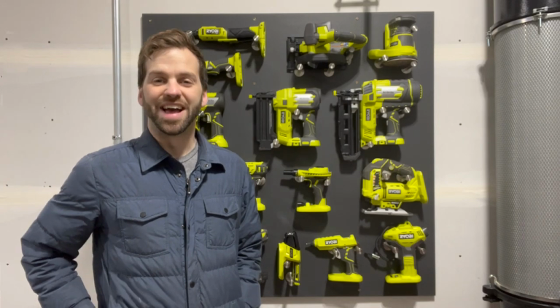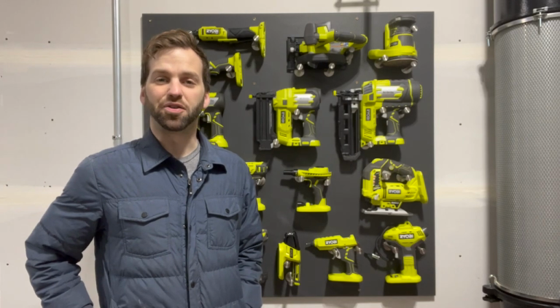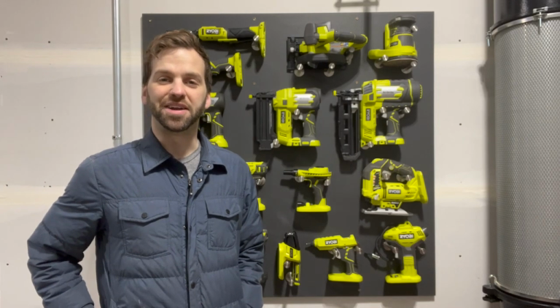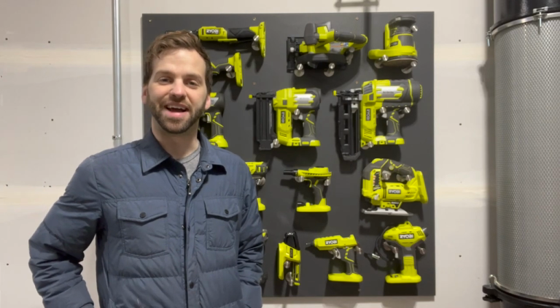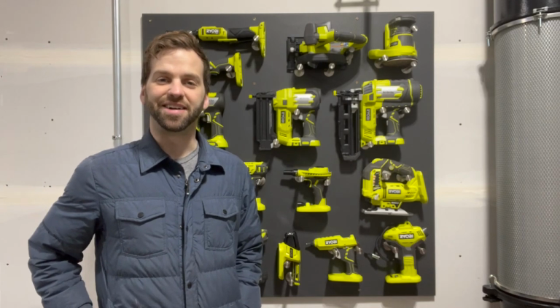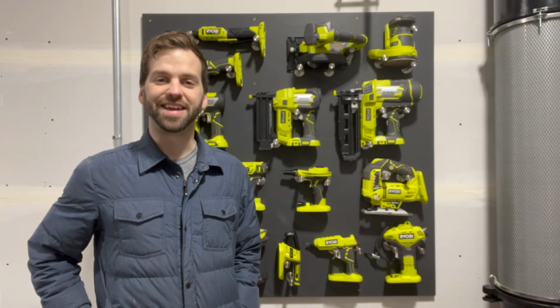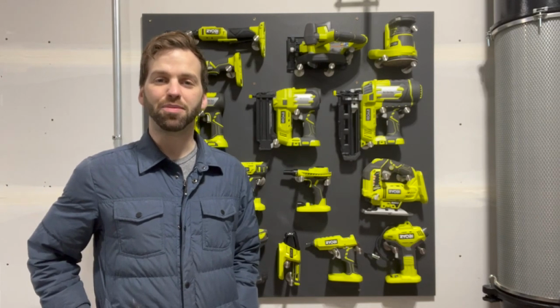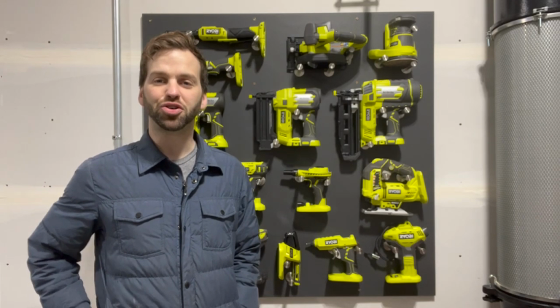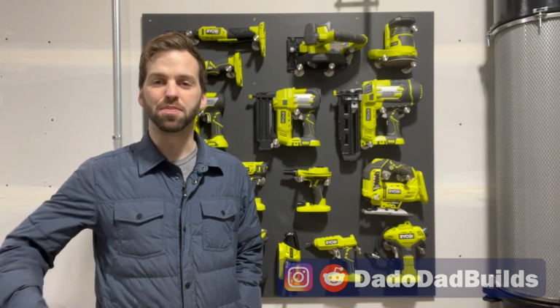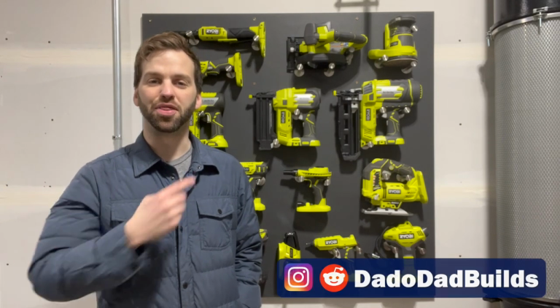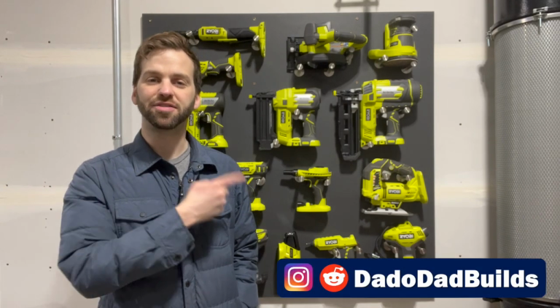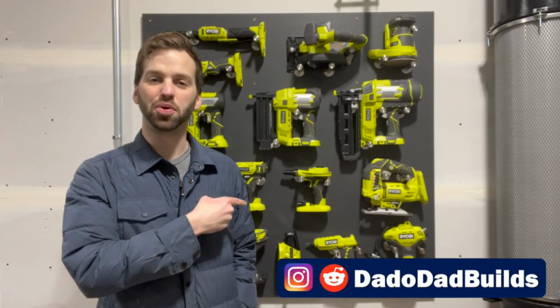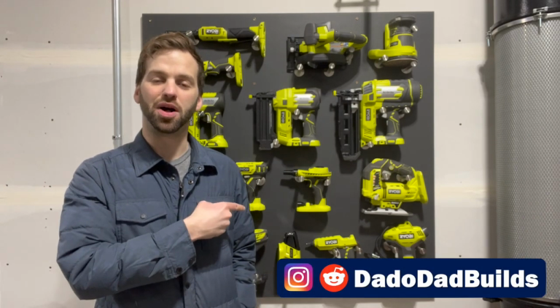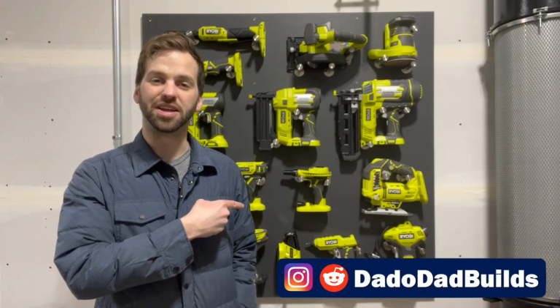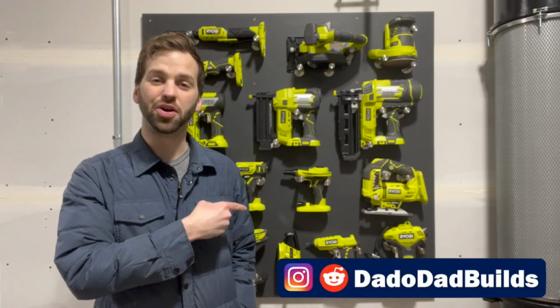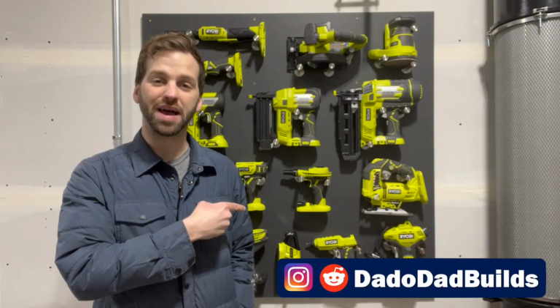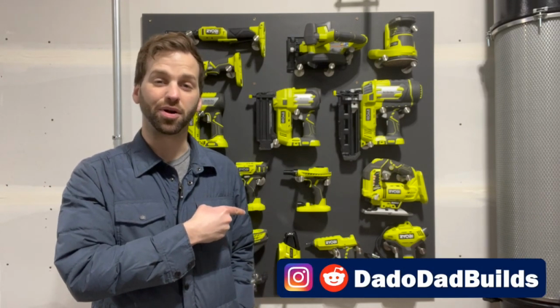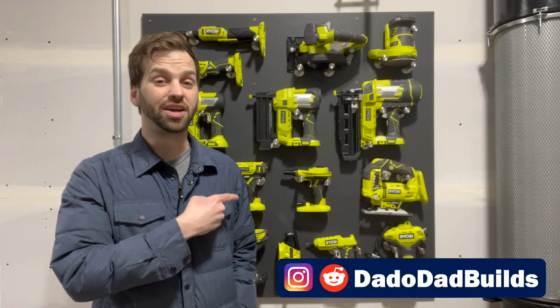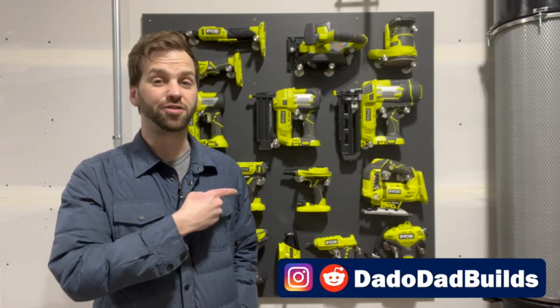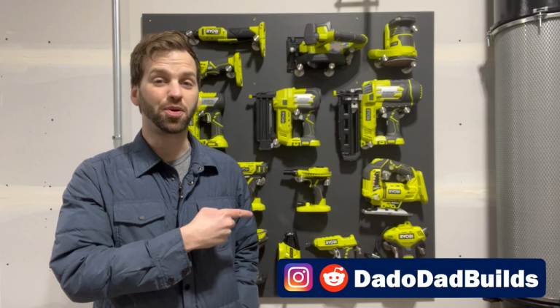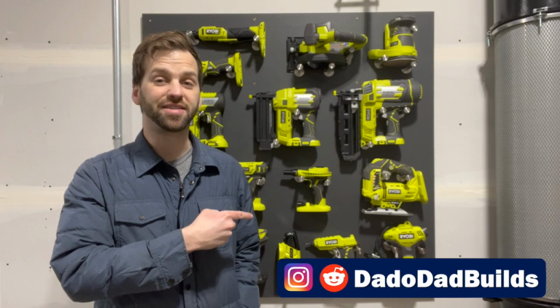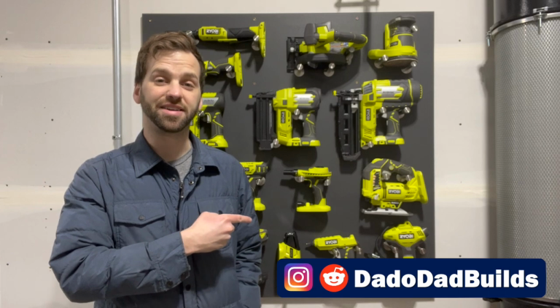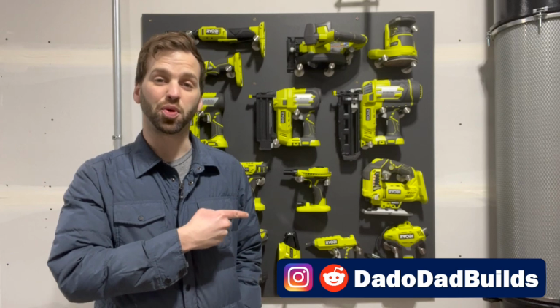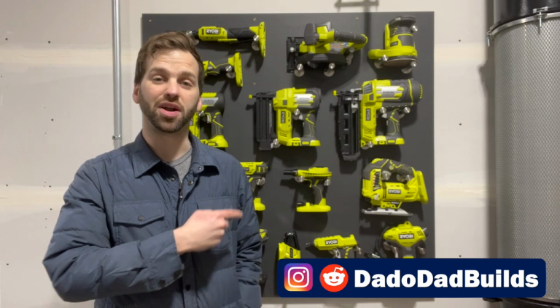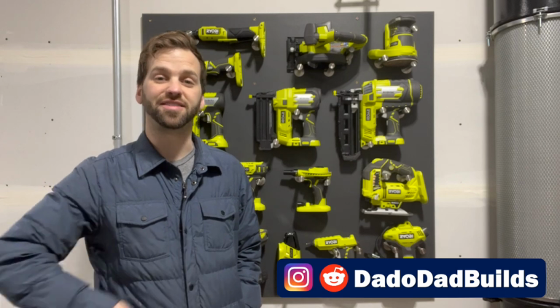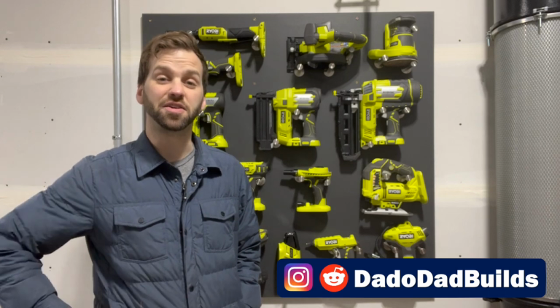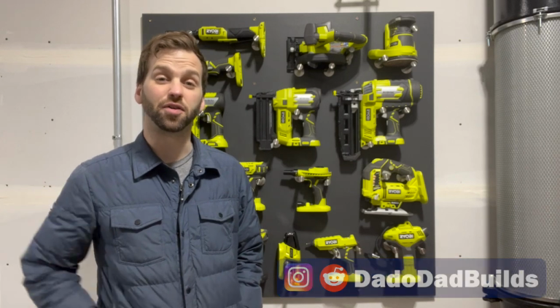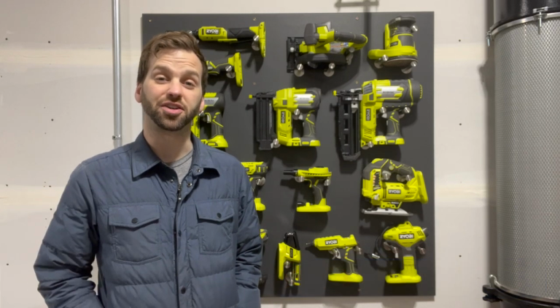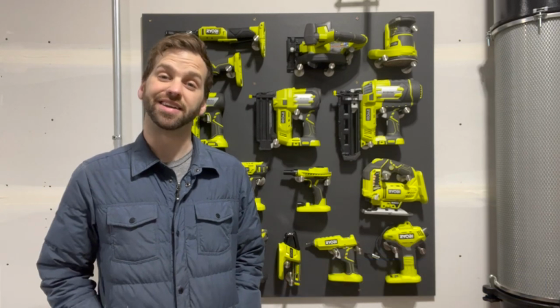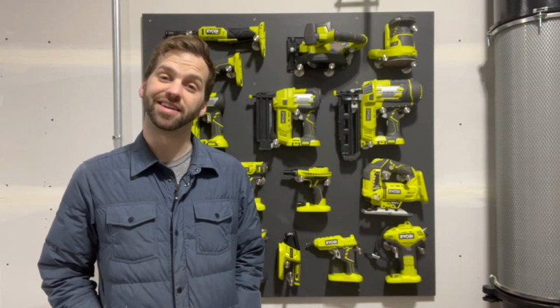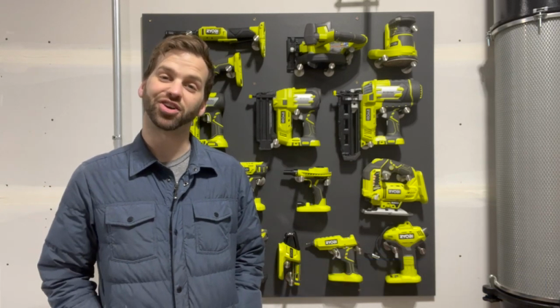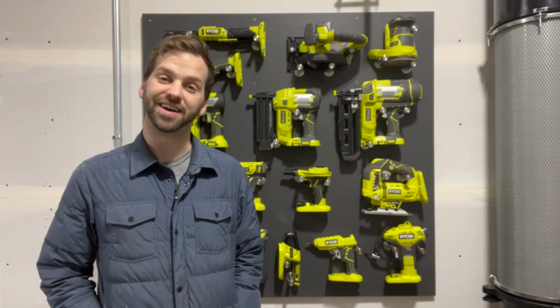Hey everyone, DanoDad here and today I'm going to show you how to build this tool wall in under an hour. It's super easy and doesn't require a single French cleat. Let's check it out.